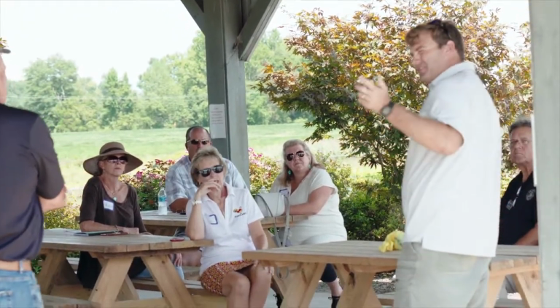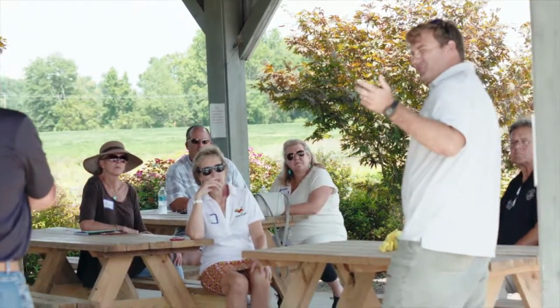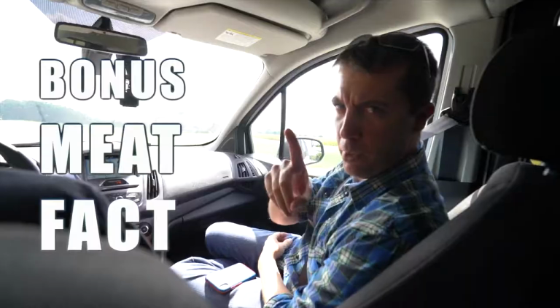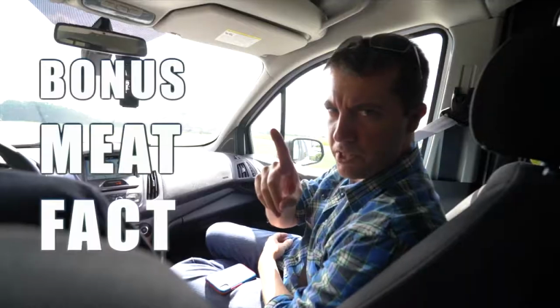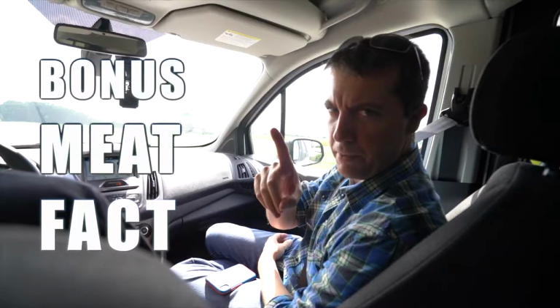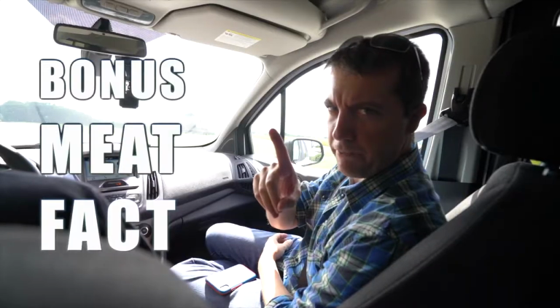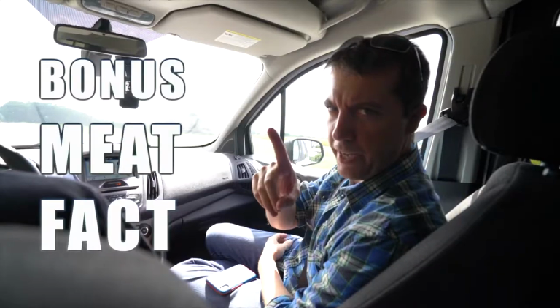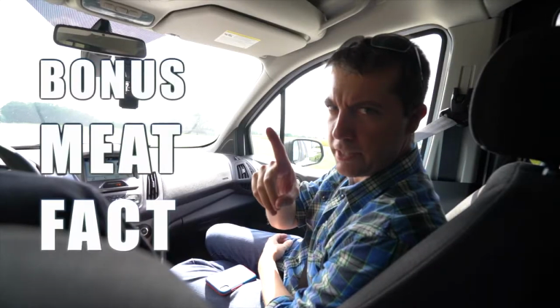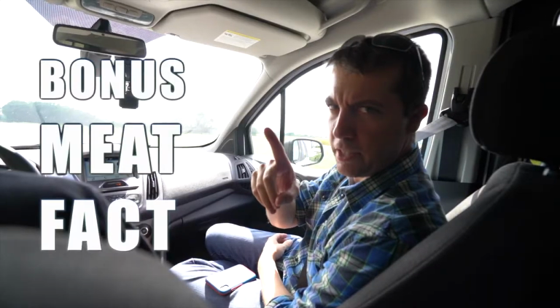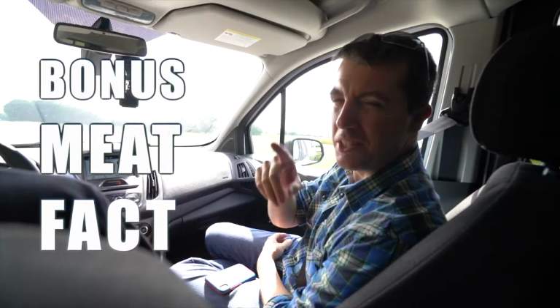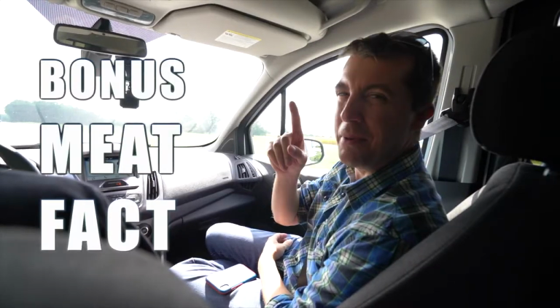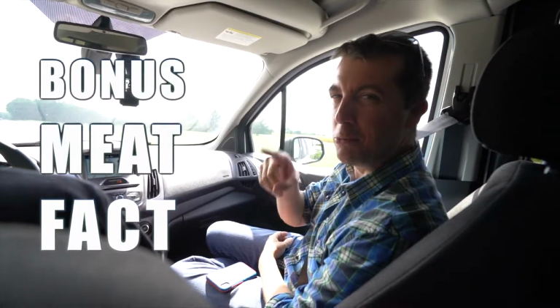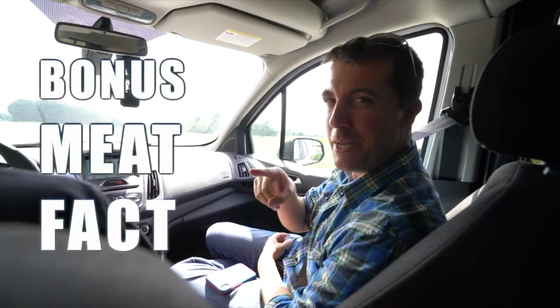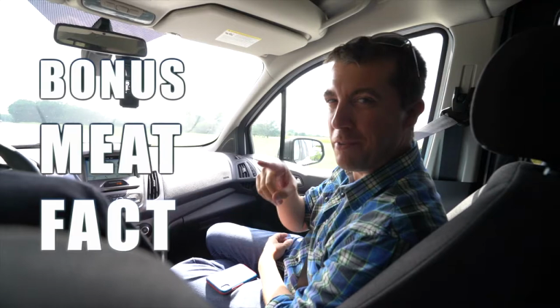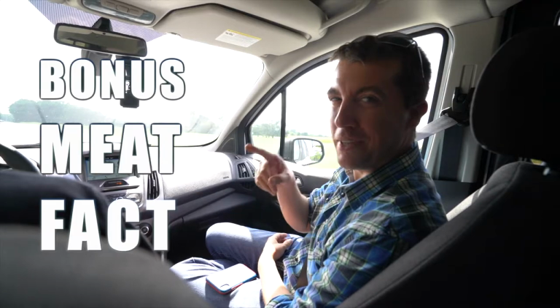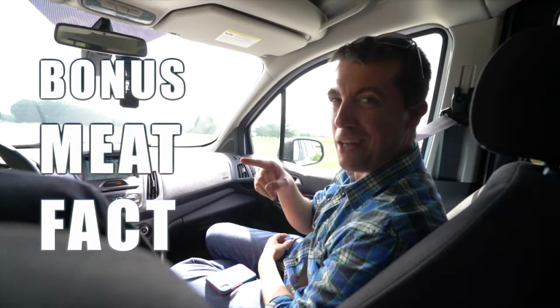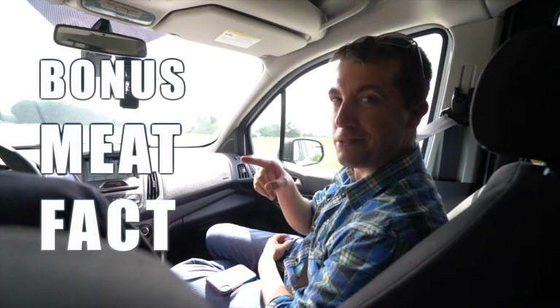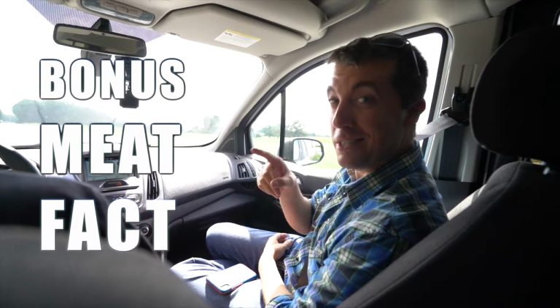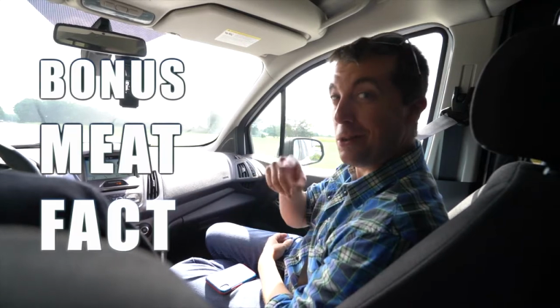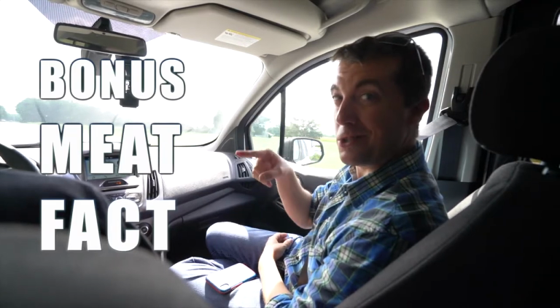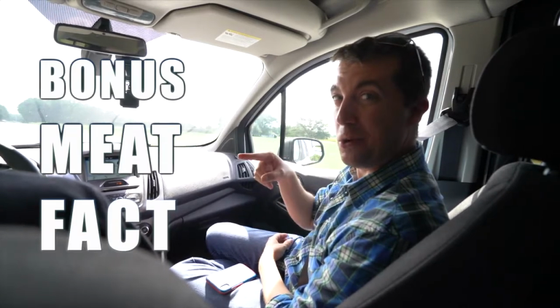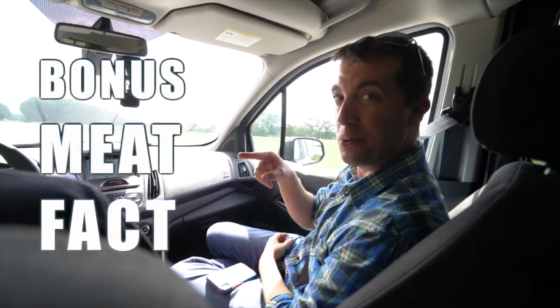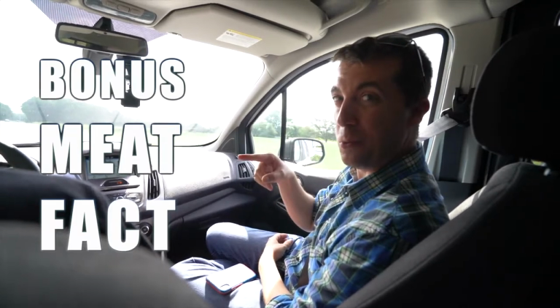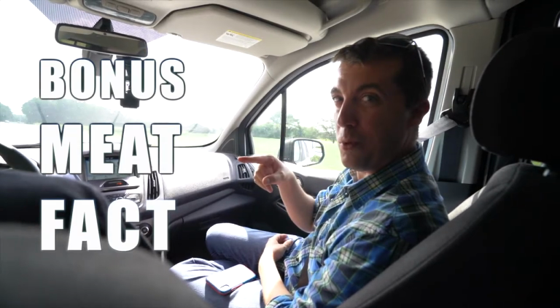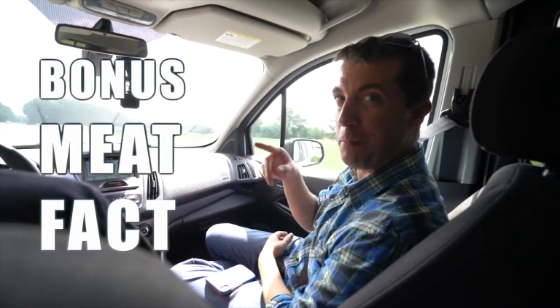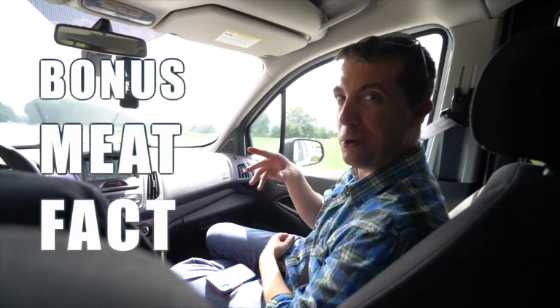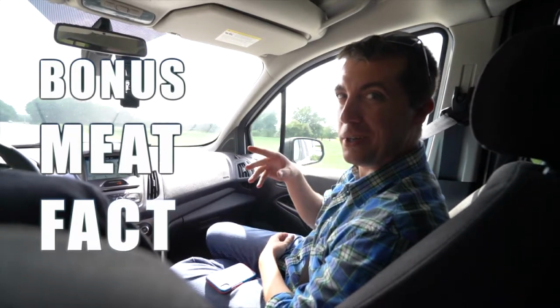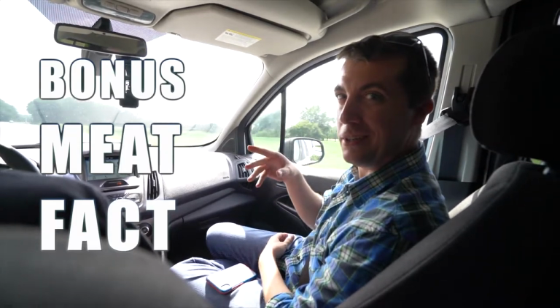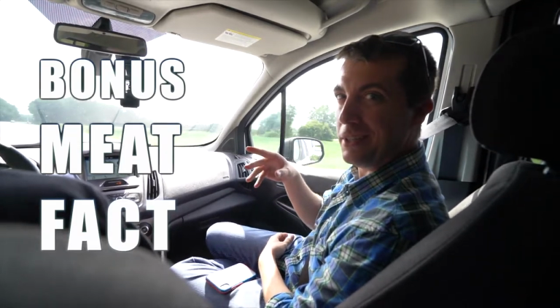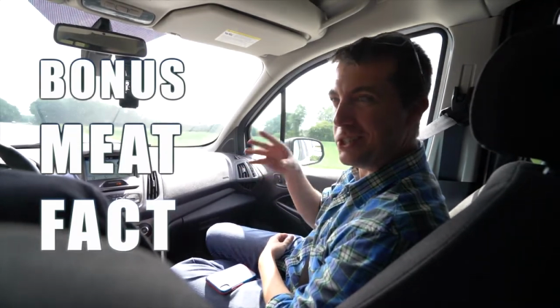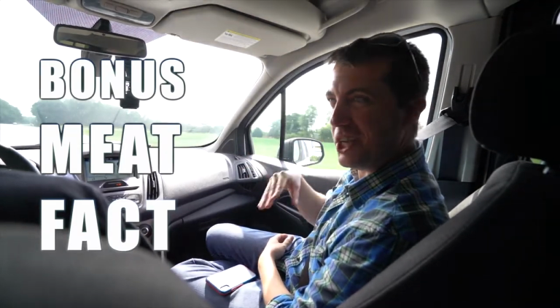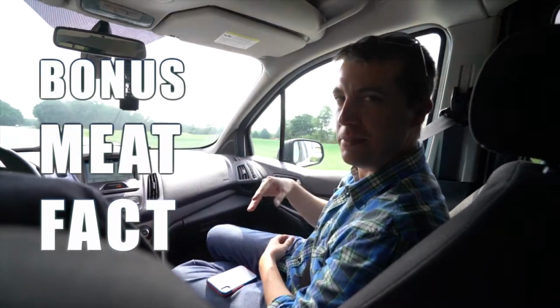Bonus meat fact: the McRib from McDonald's is only sold when pork is cheap.